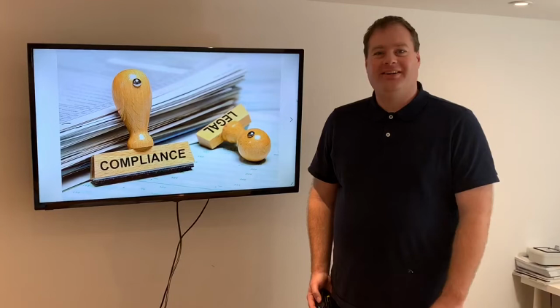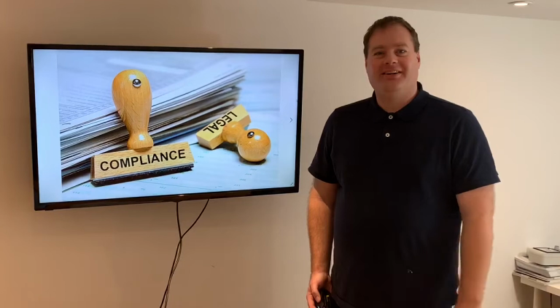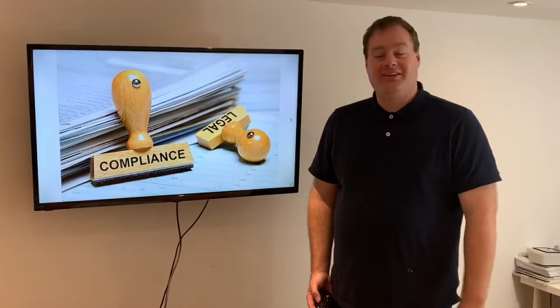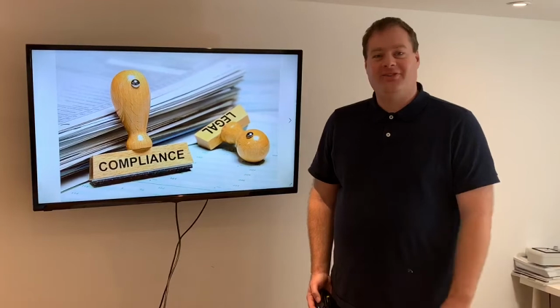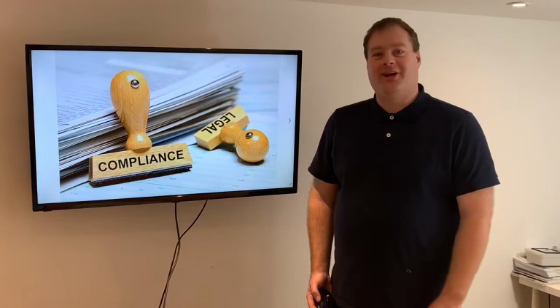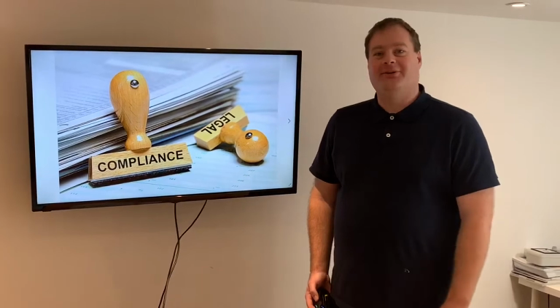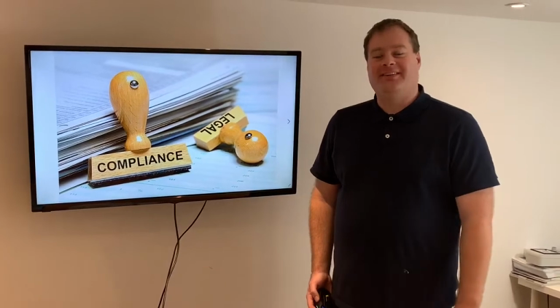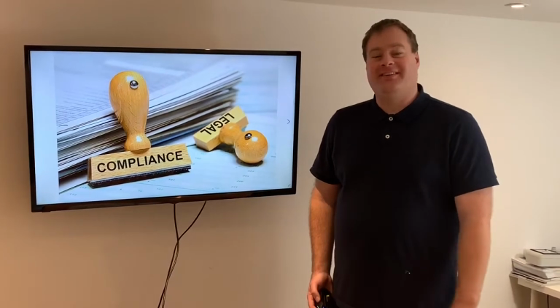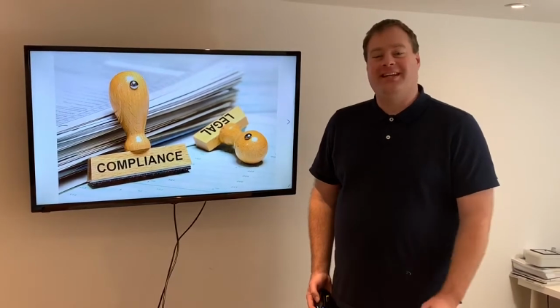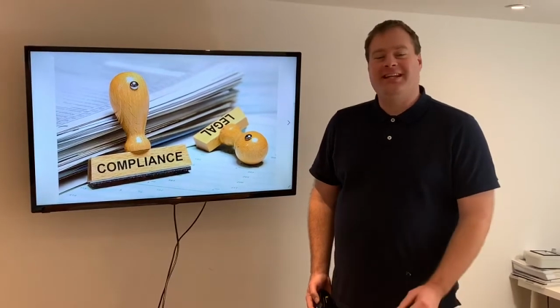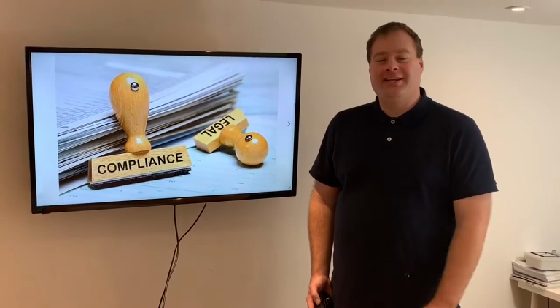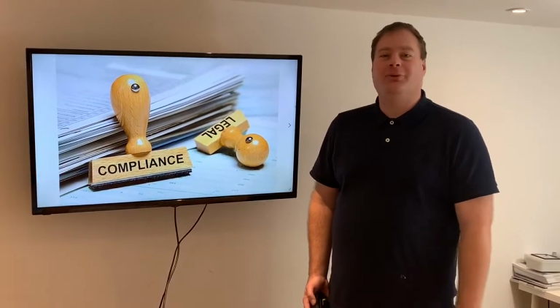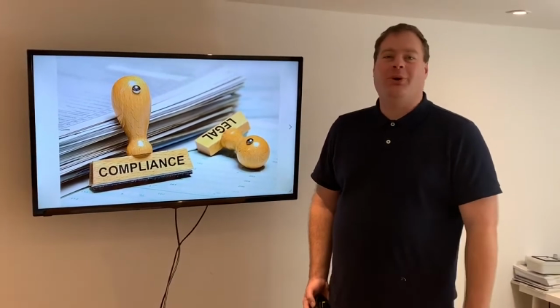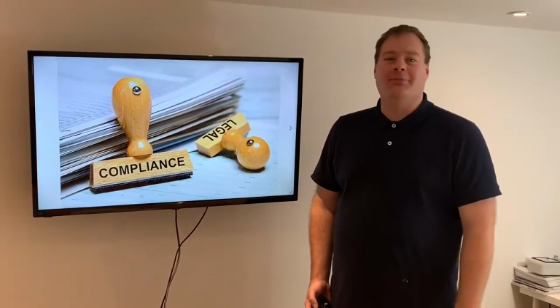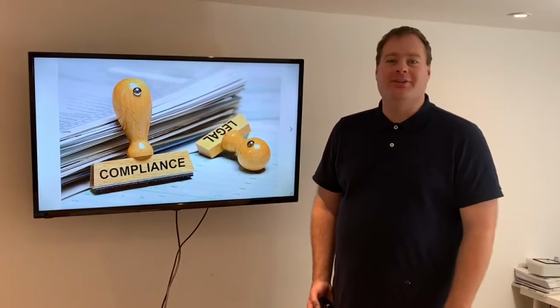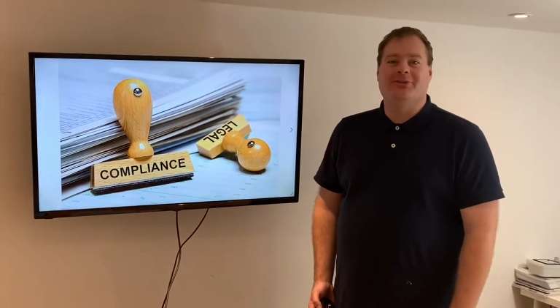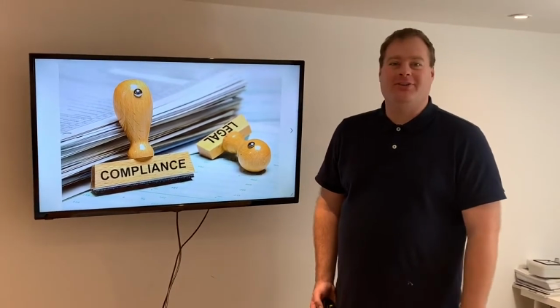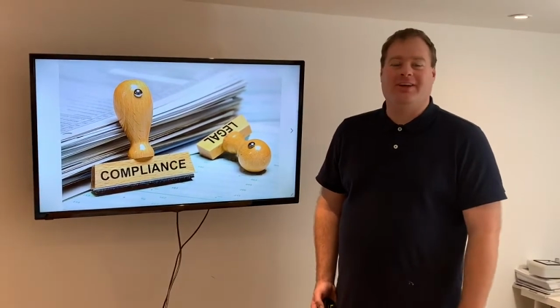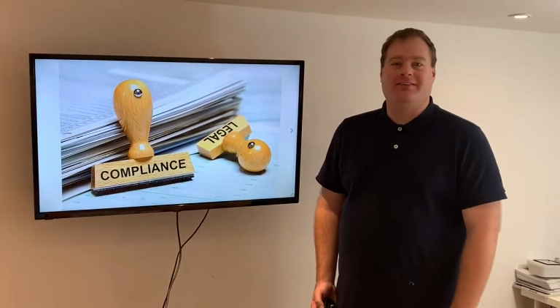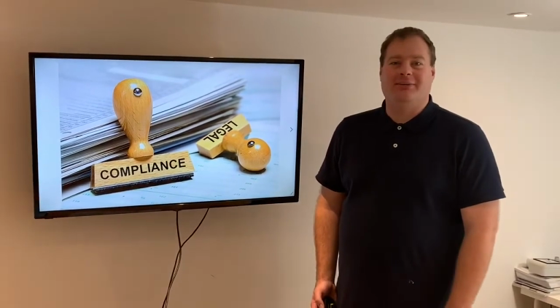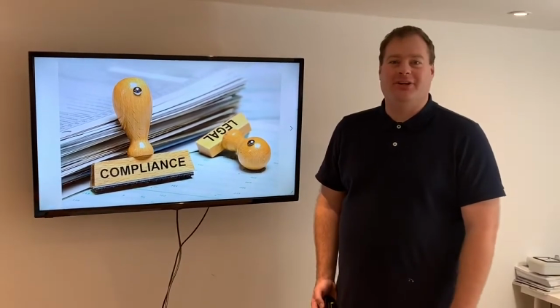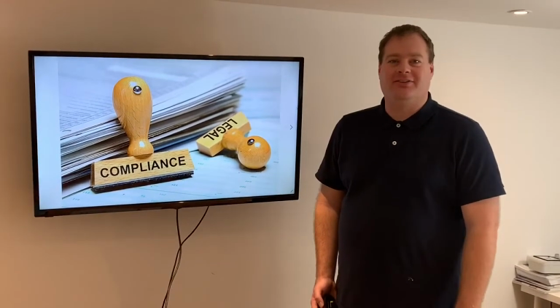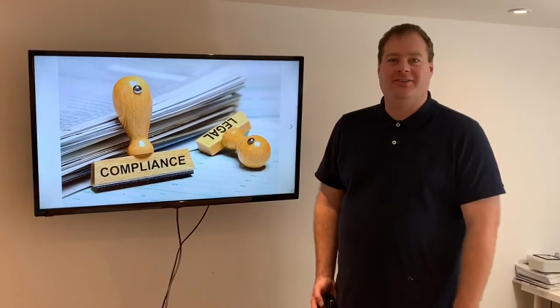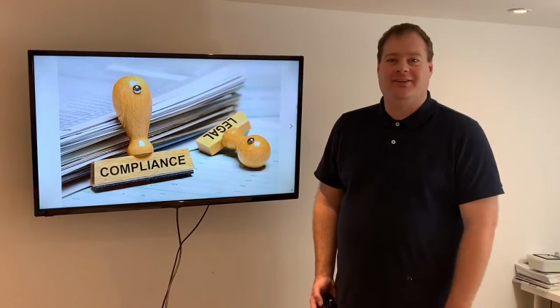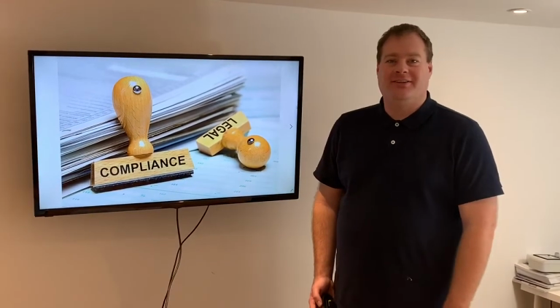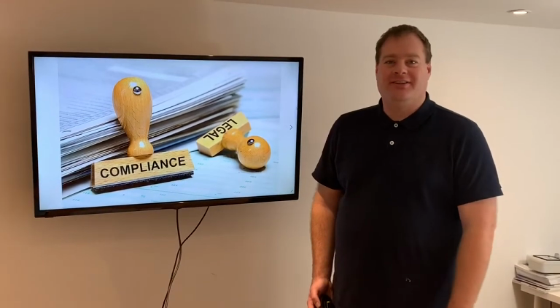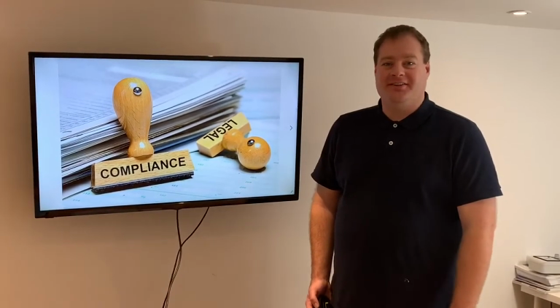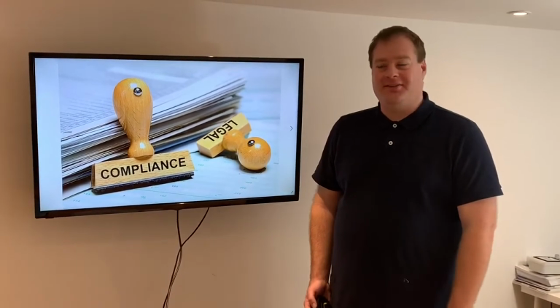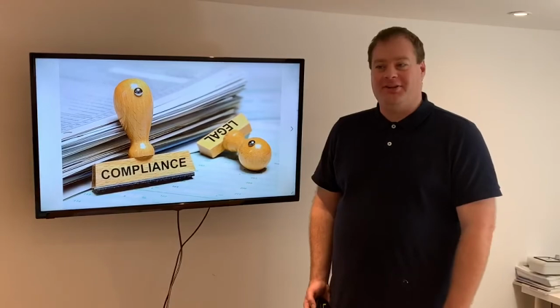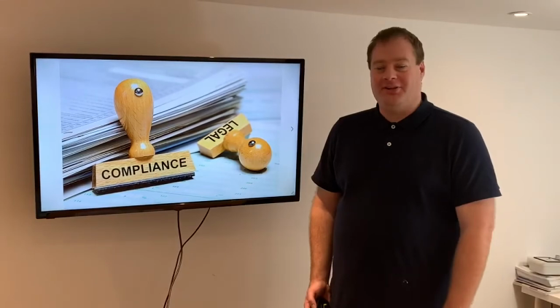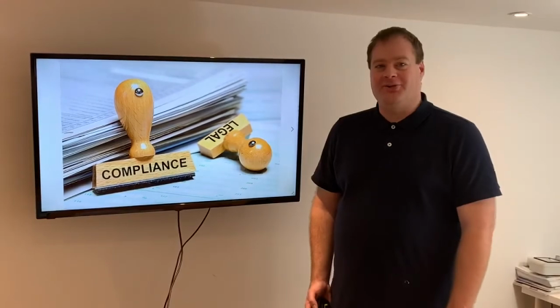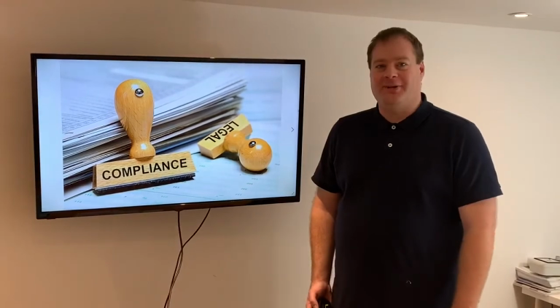Did you know it is a legal requirement to assess slip risk? Is it something that you're doing?